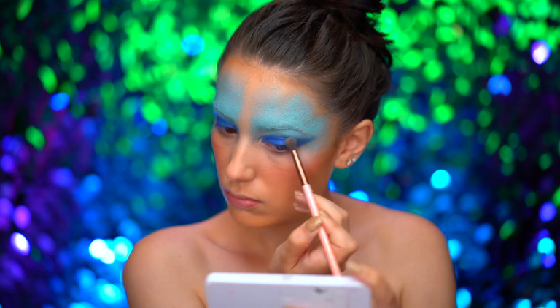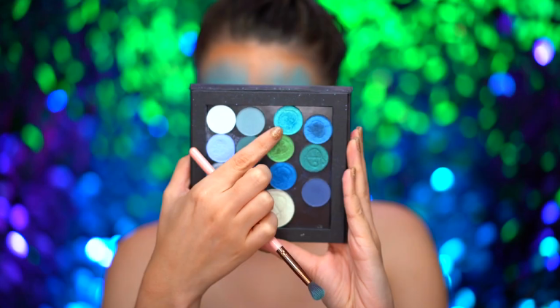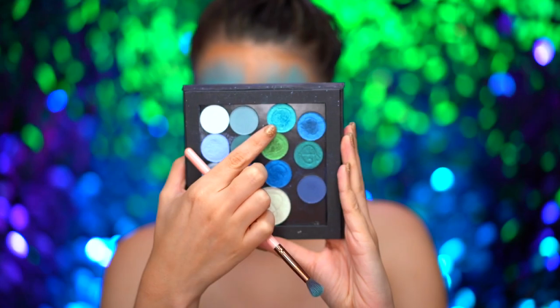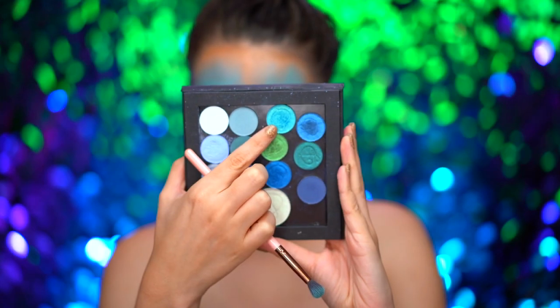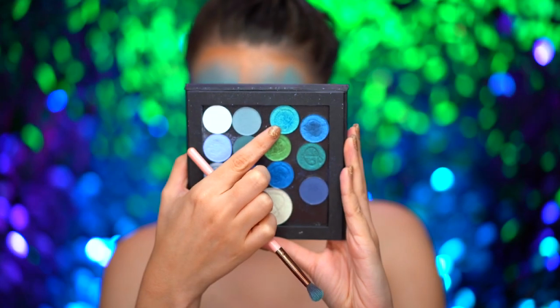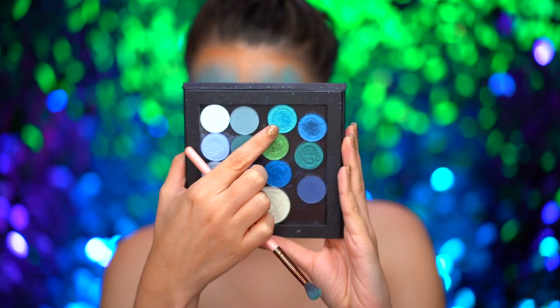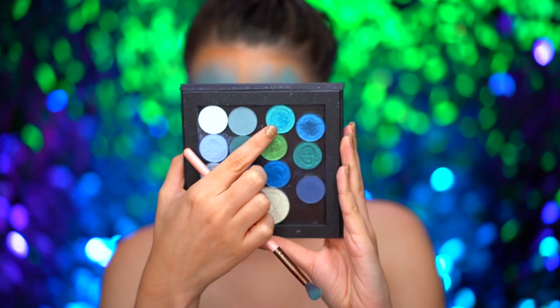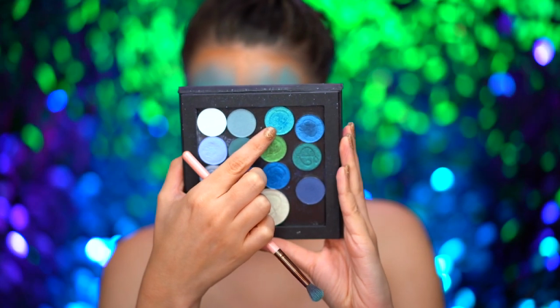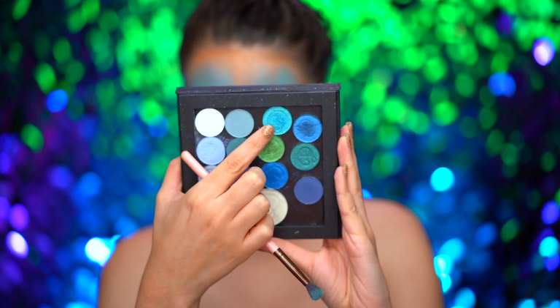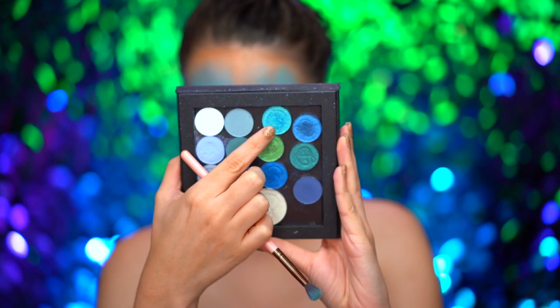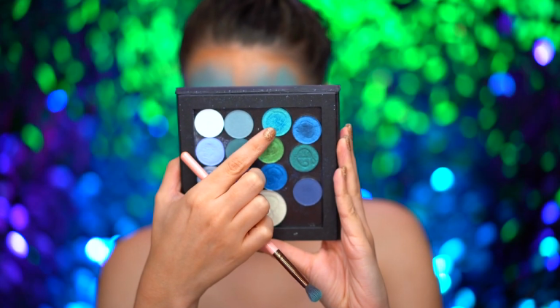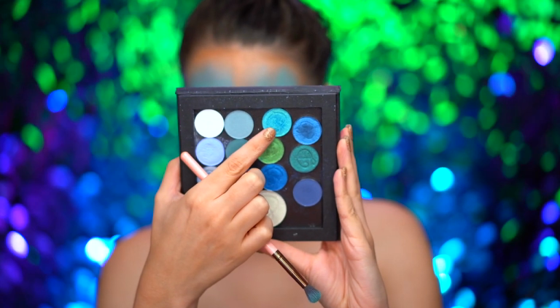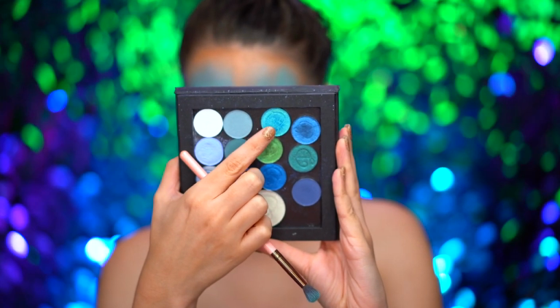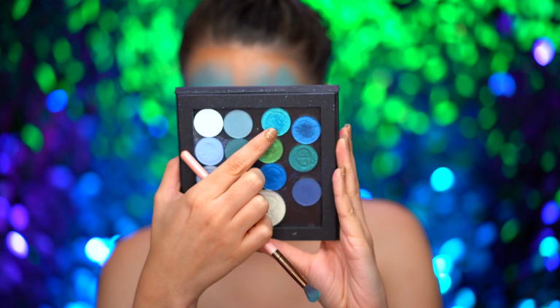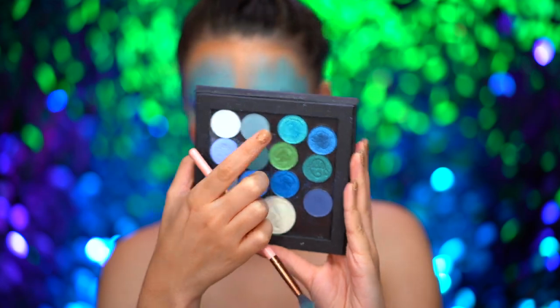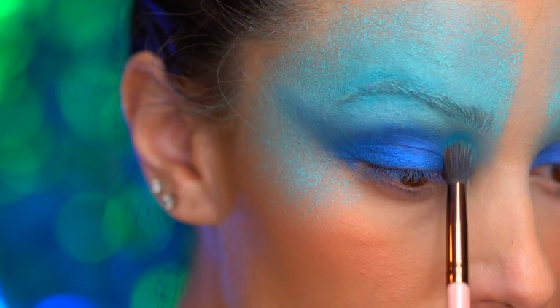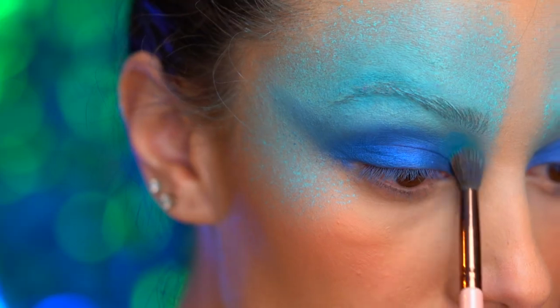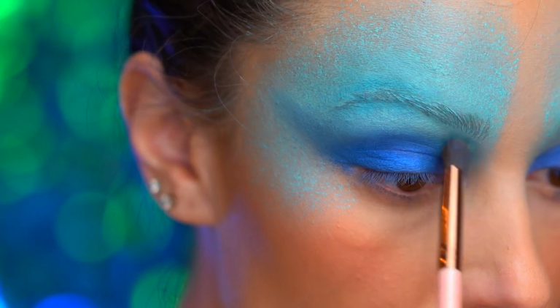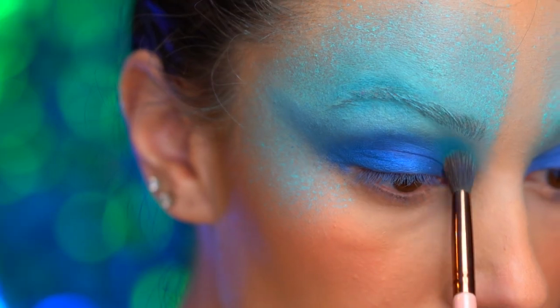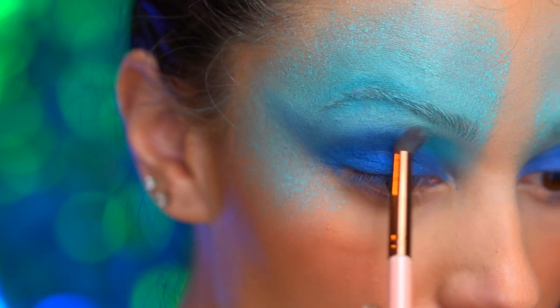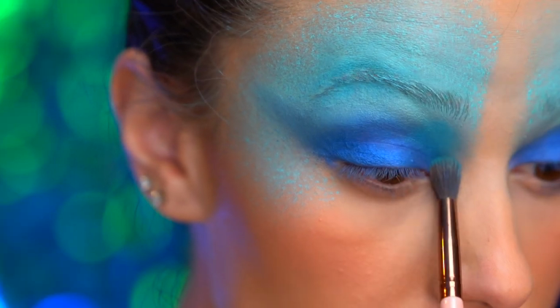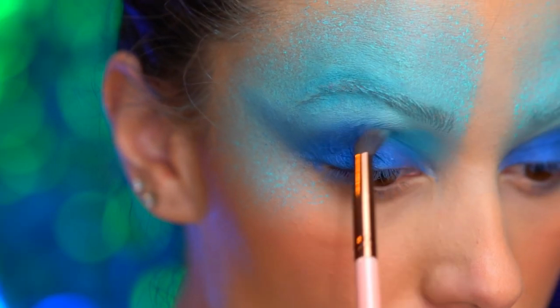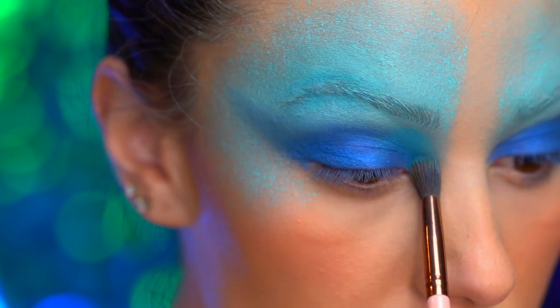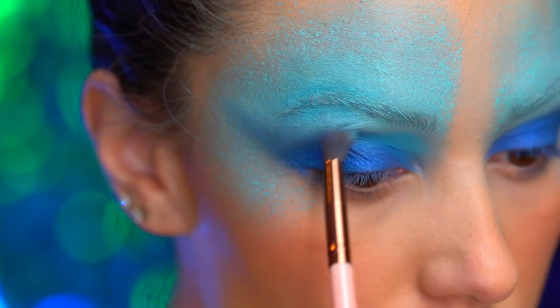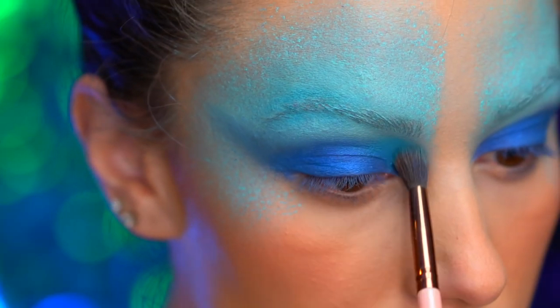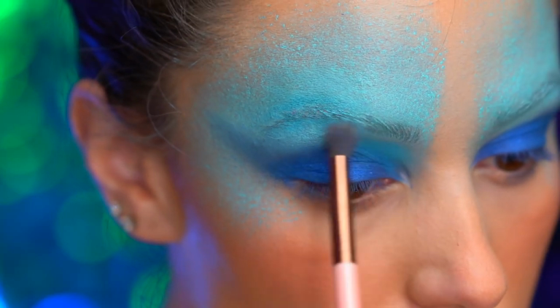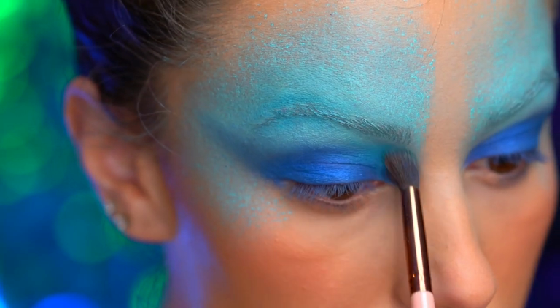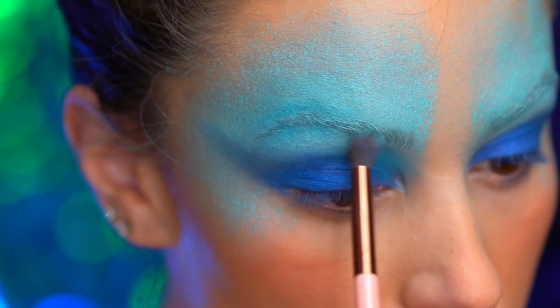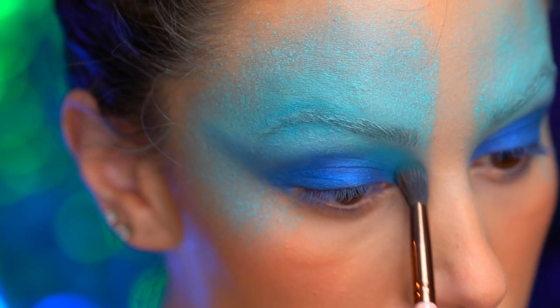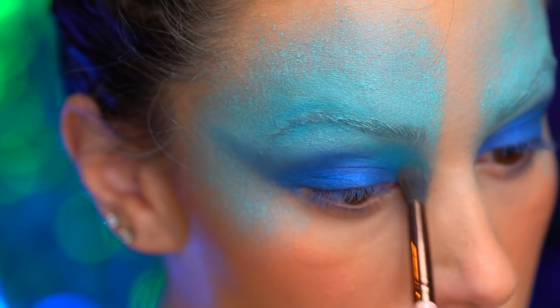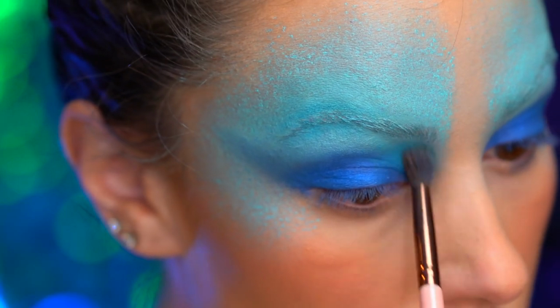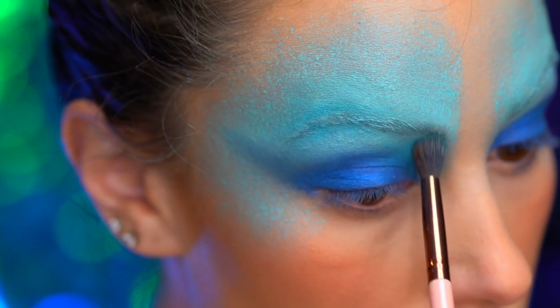Dipping into a foiled turquoise blue shadow, I'm going to shade into the crease just to mesh those two blues together.